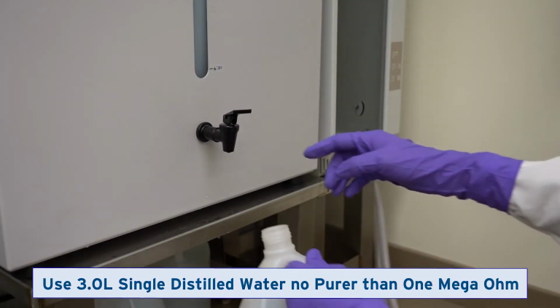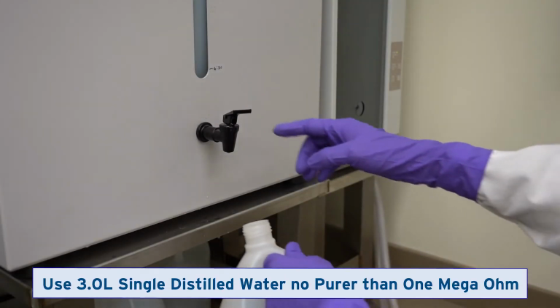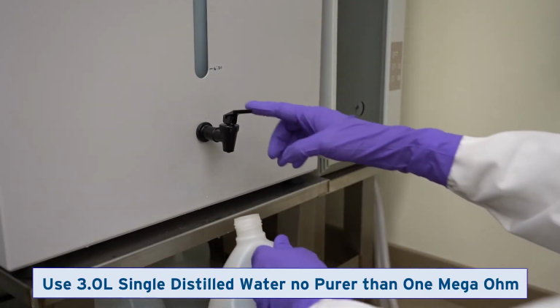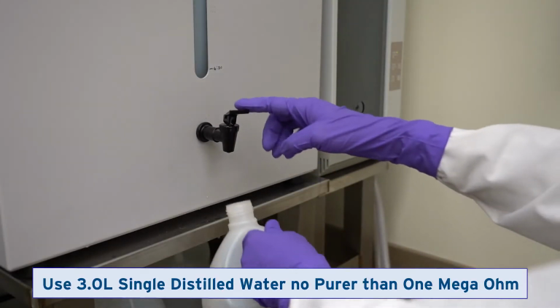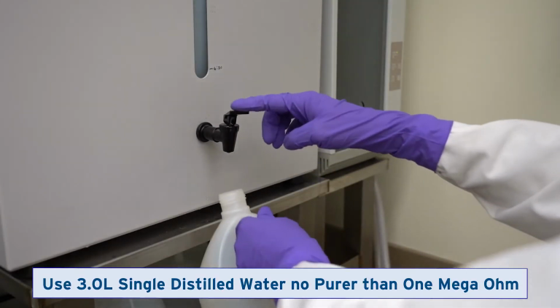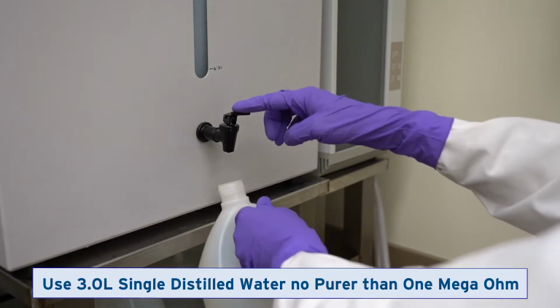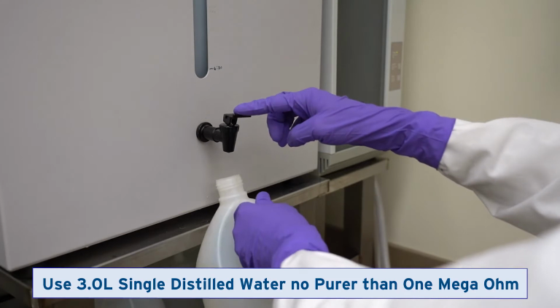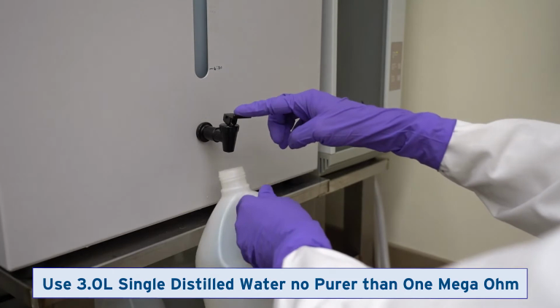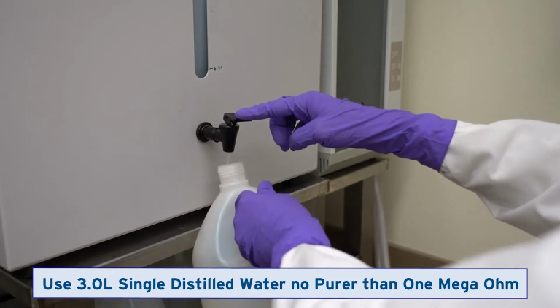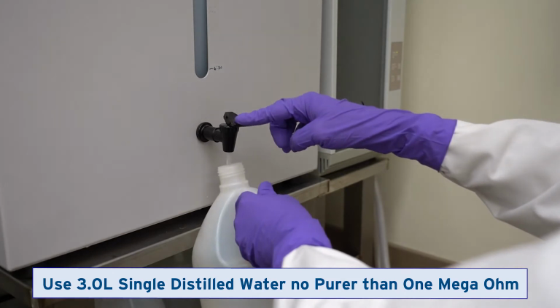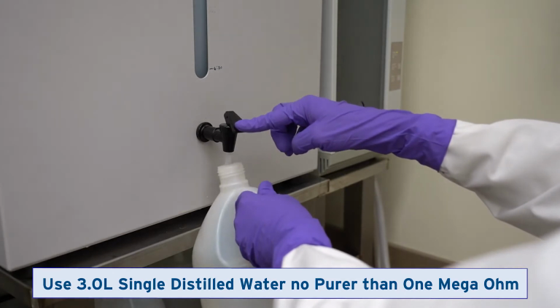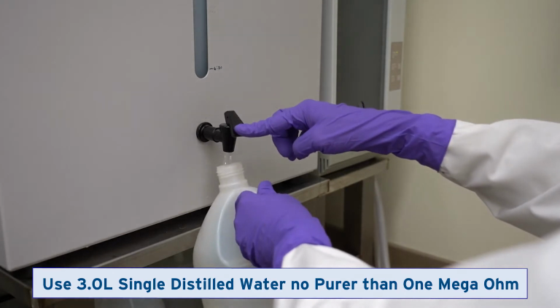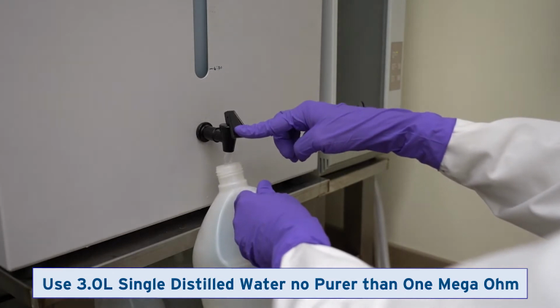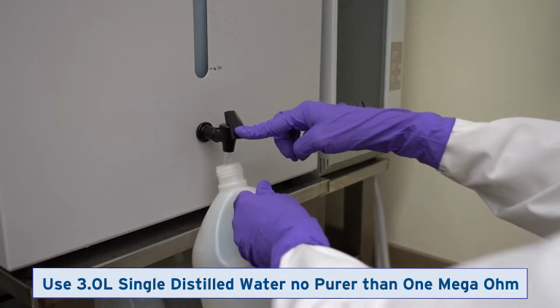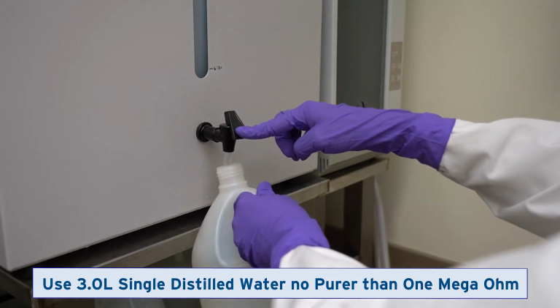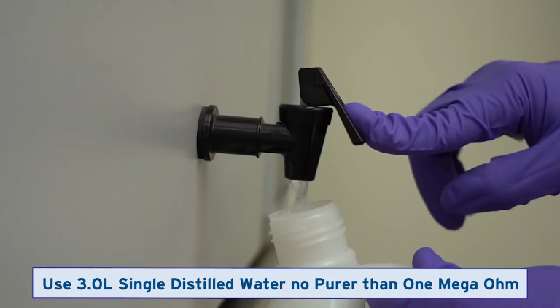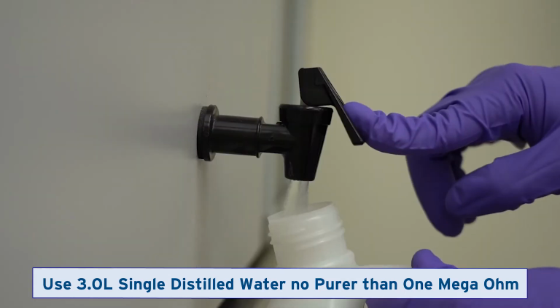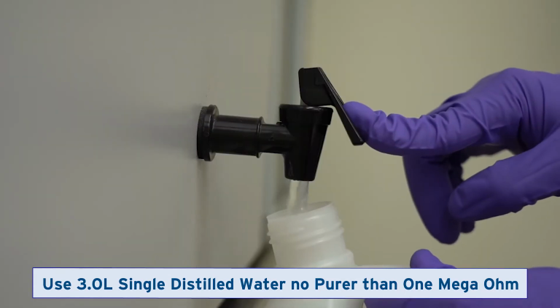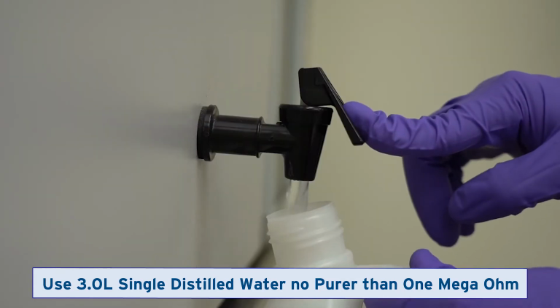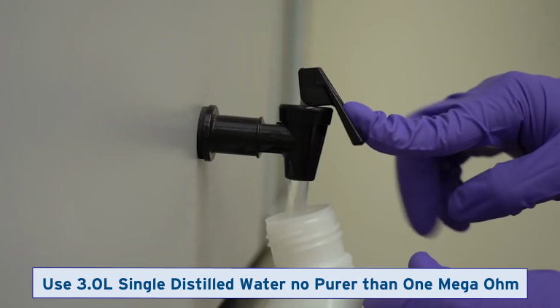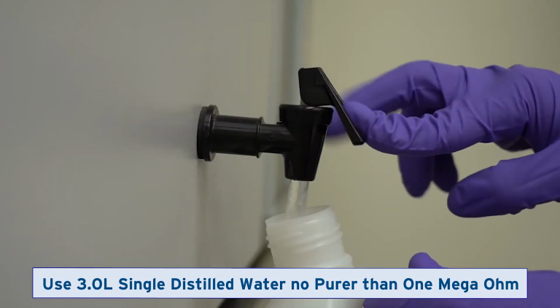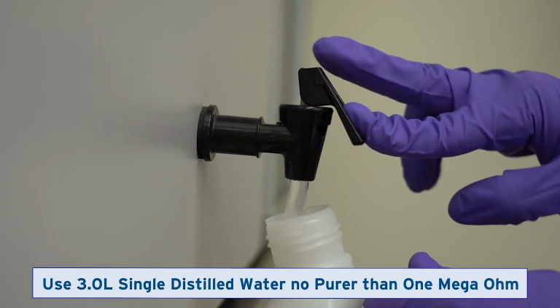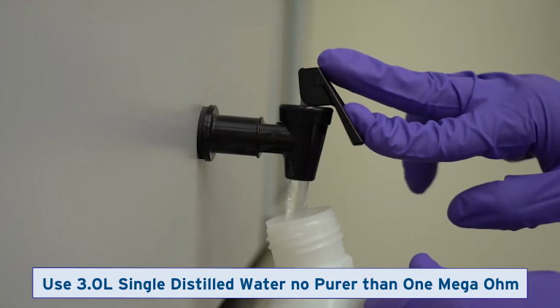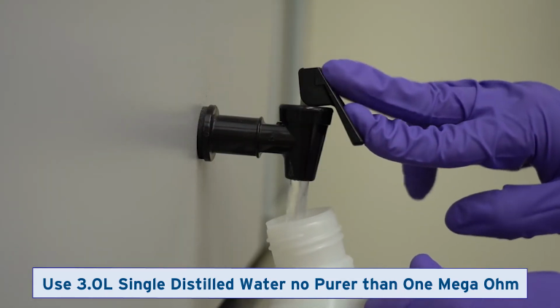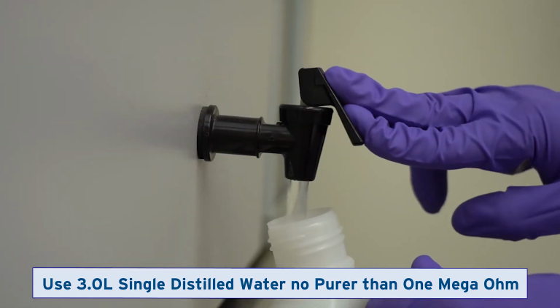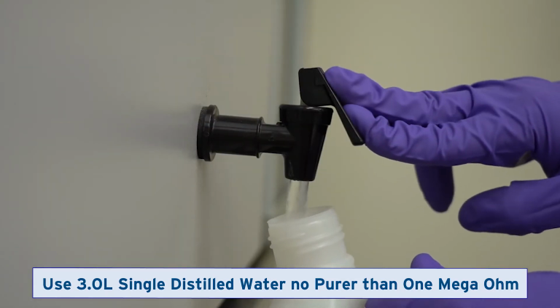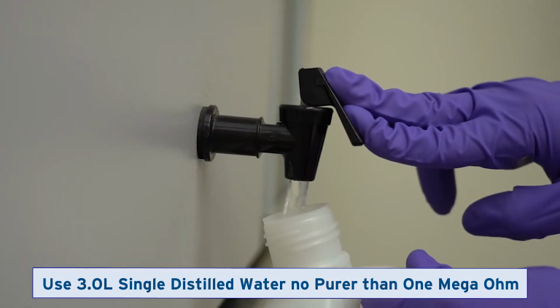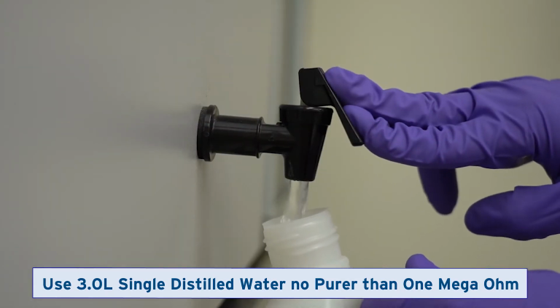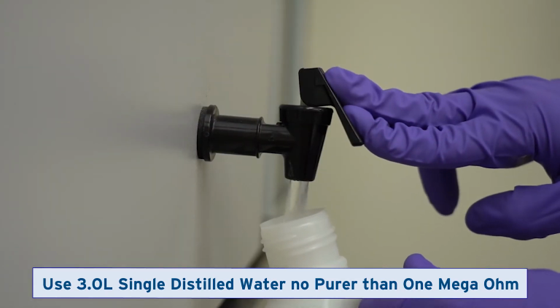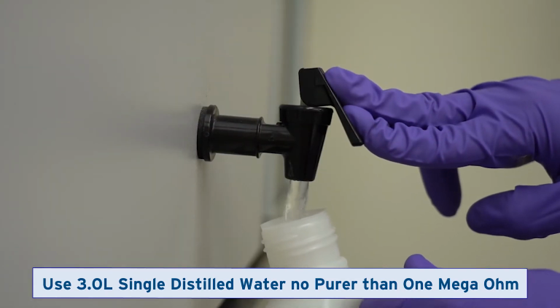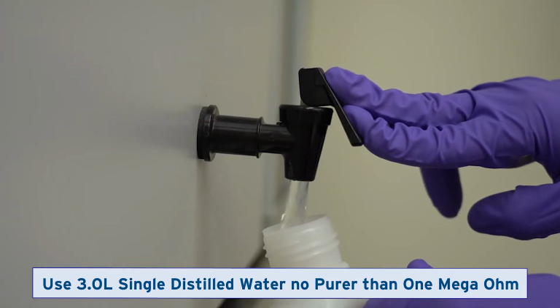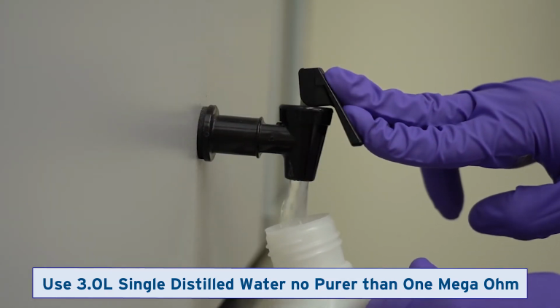Obtain 3 liters of single distilled water, no purer than 1 megaohm.